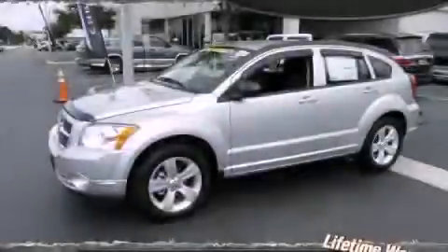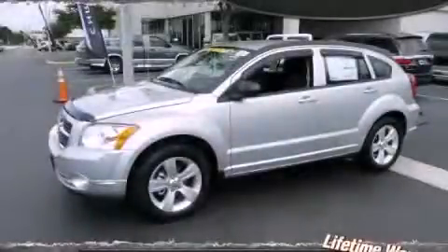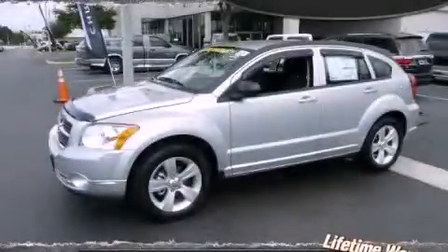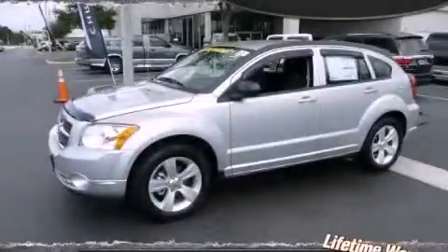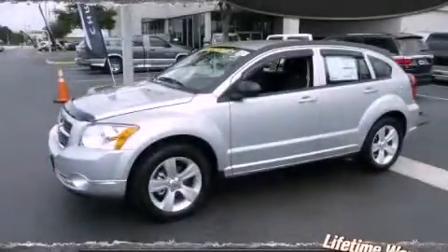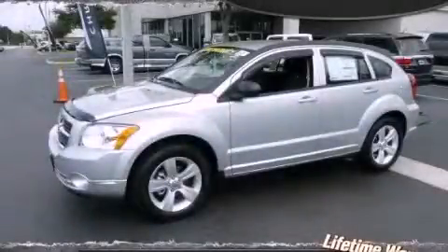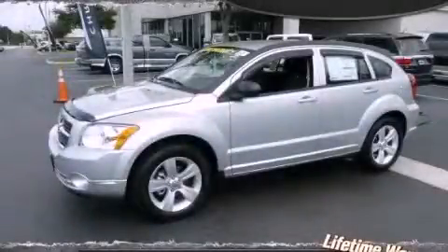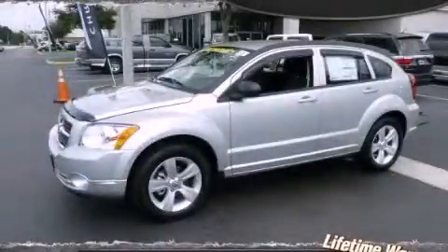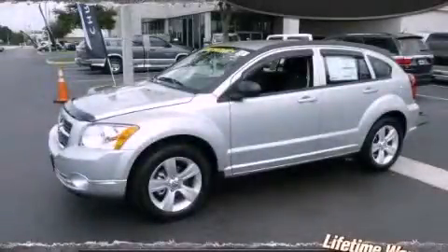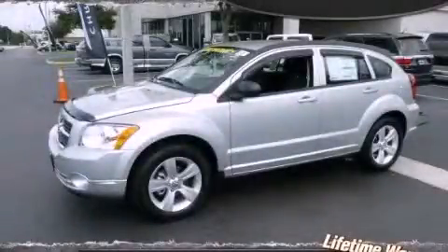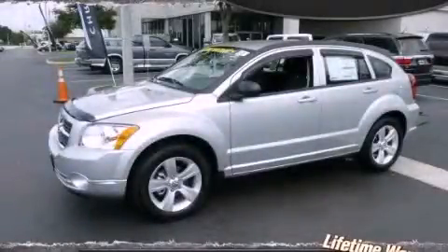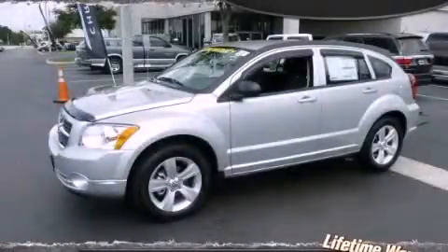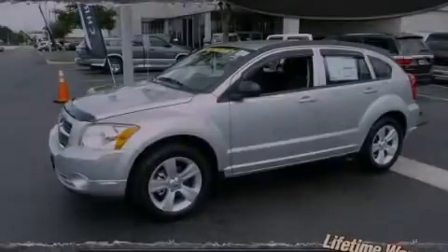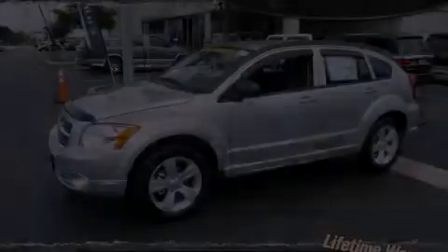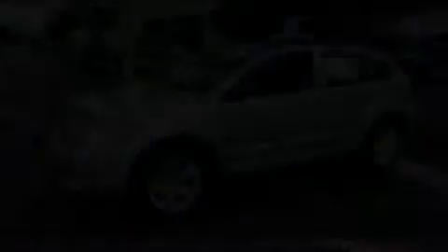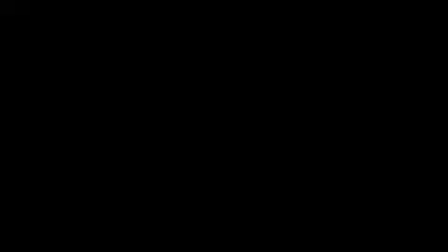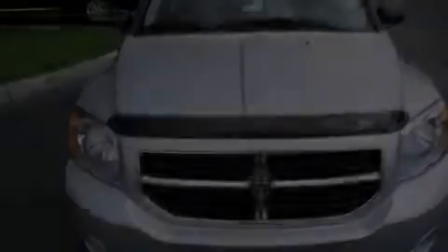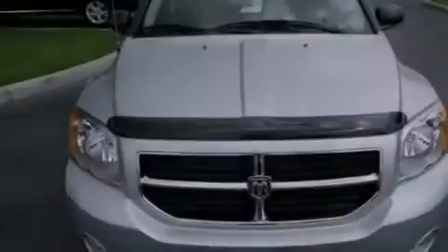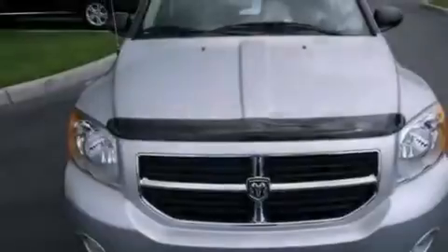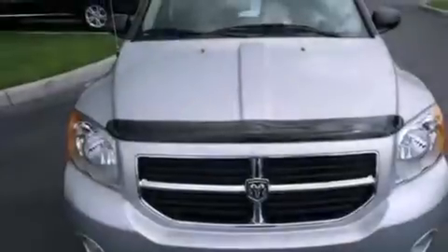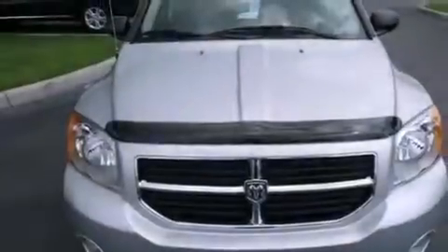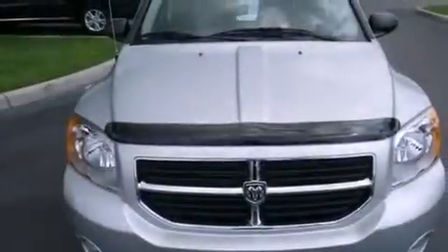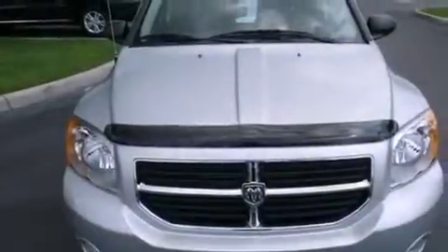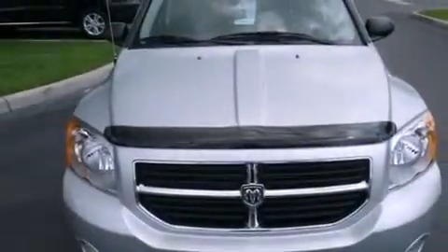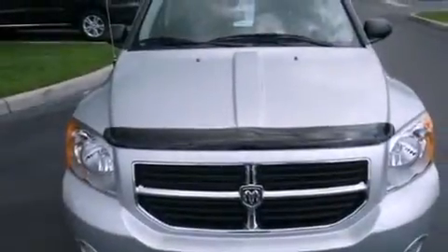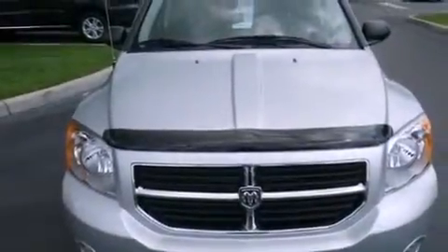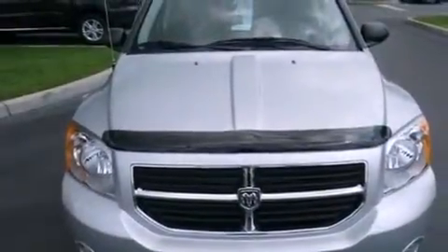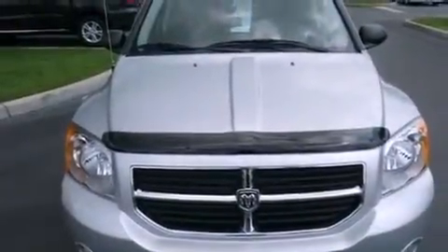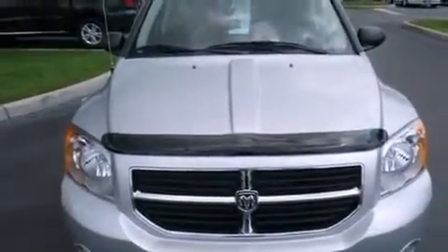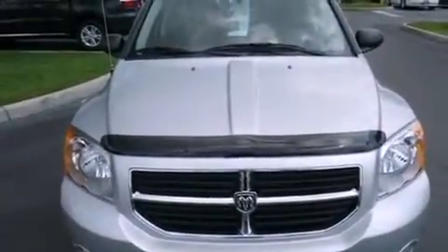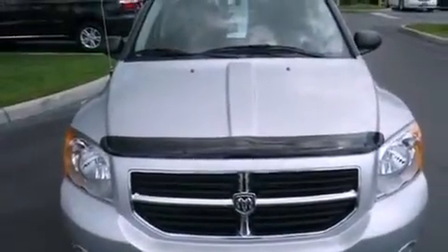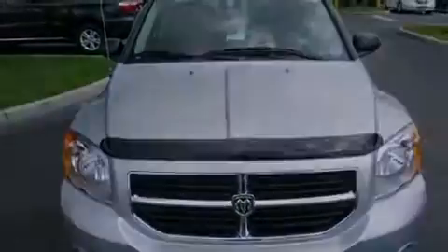This is a brand-new 2011 Dodge Caliber. It has a 2.0-liter four-cylinder engine and an automatic transmission.